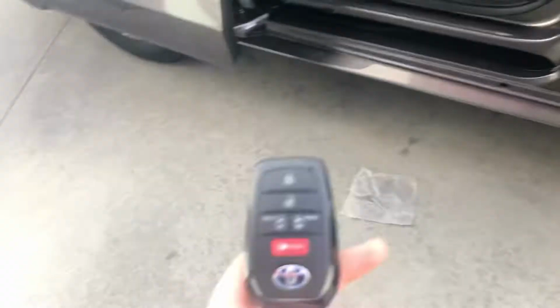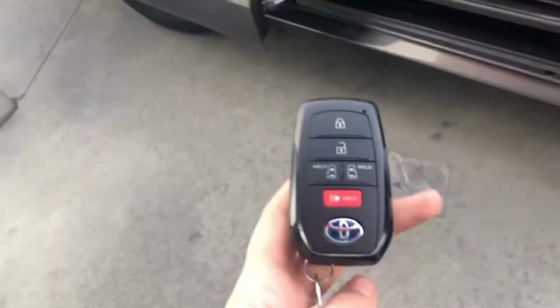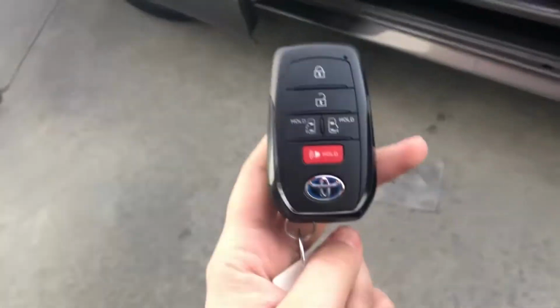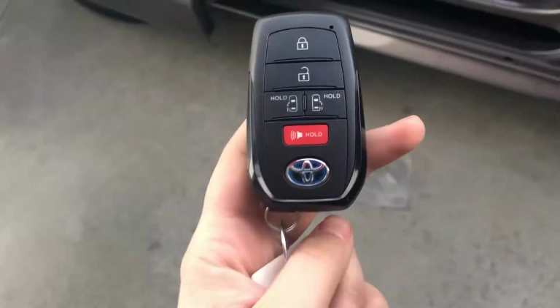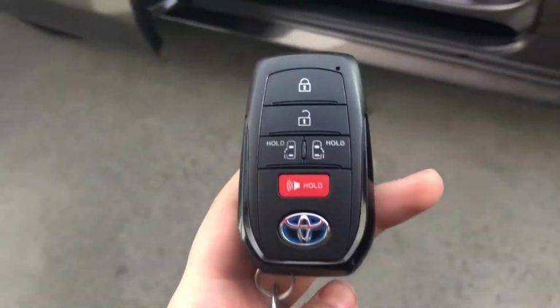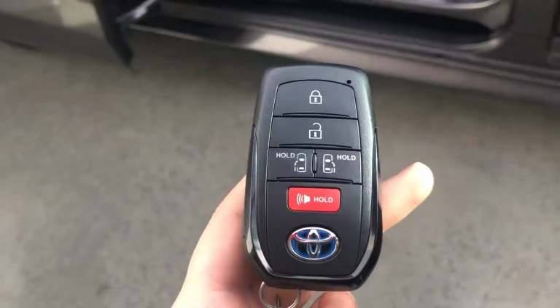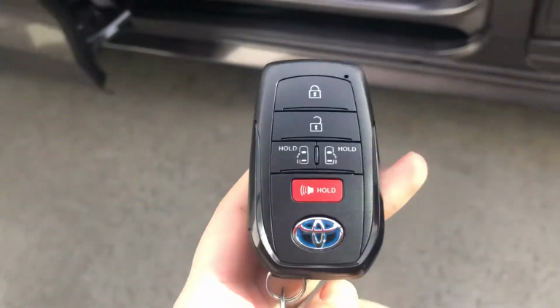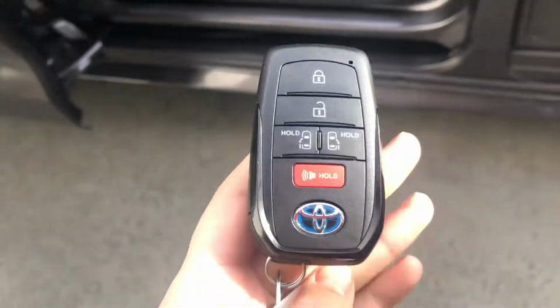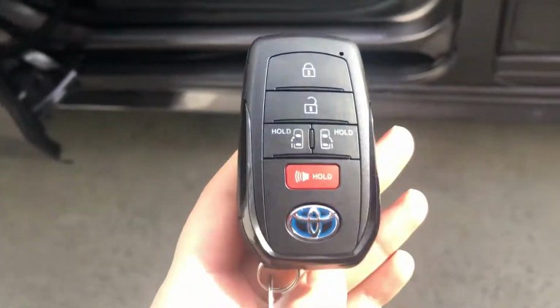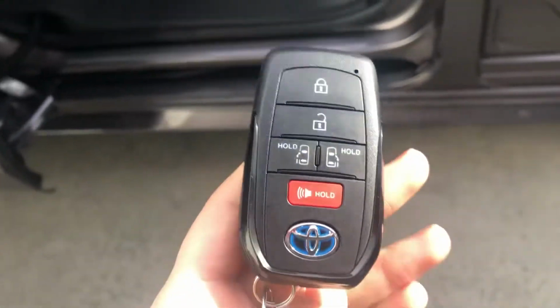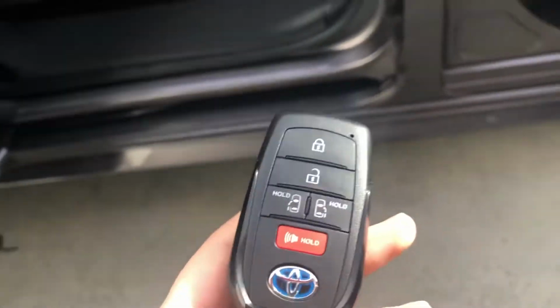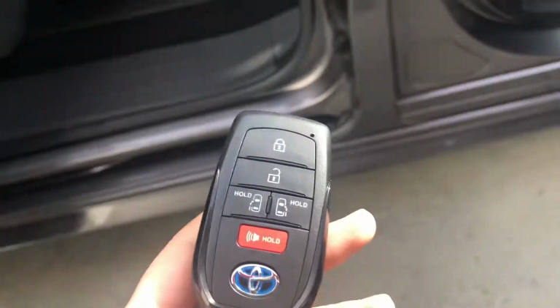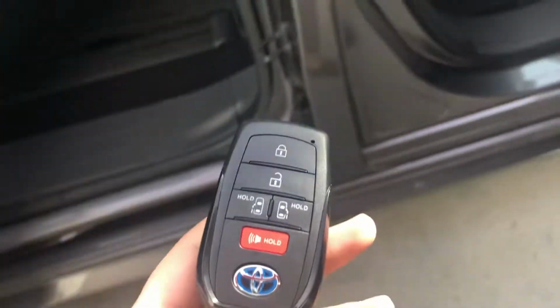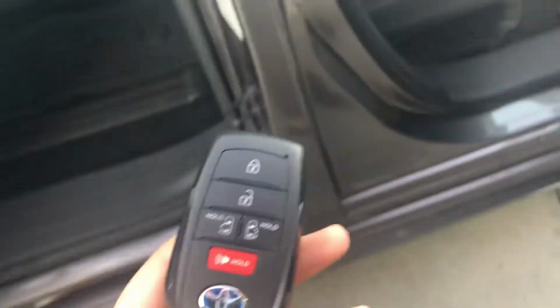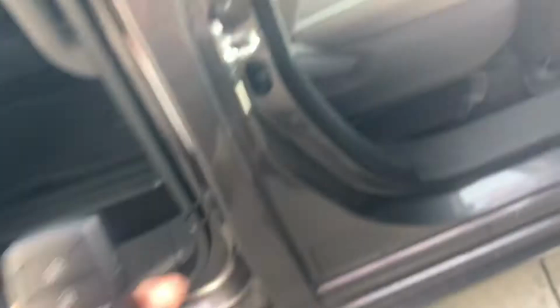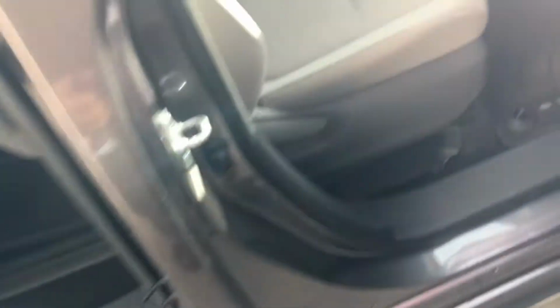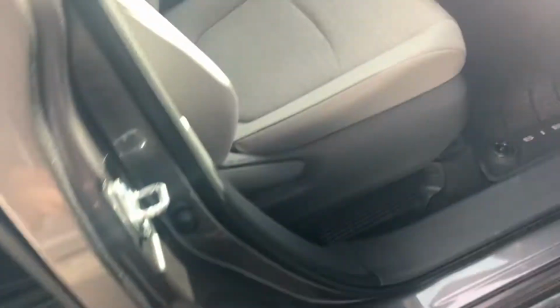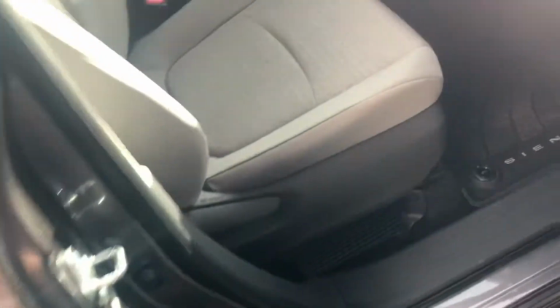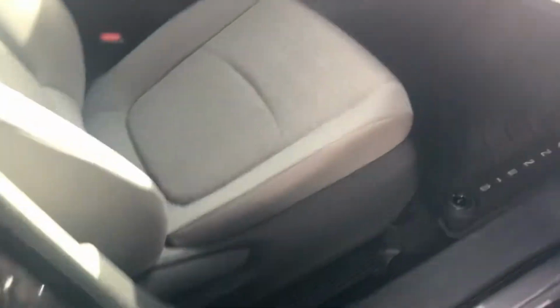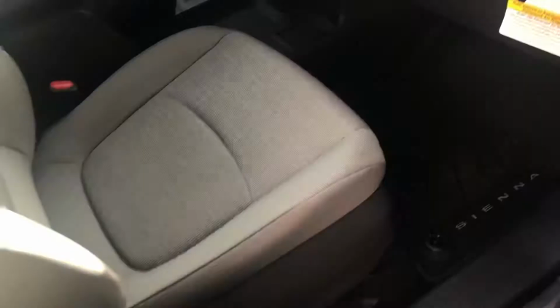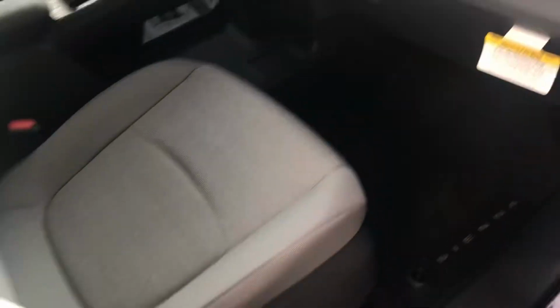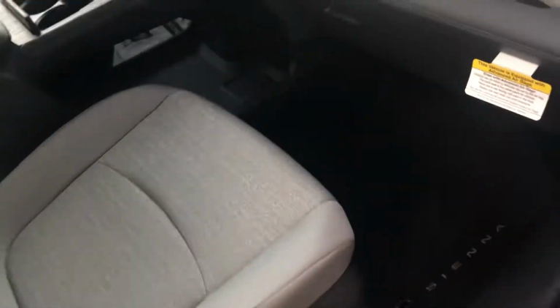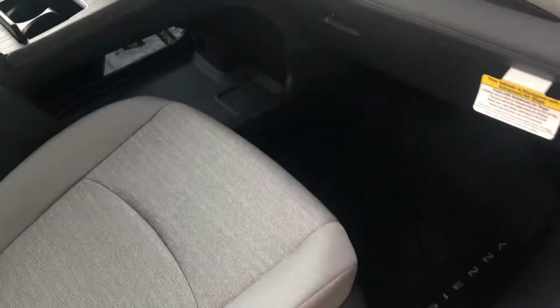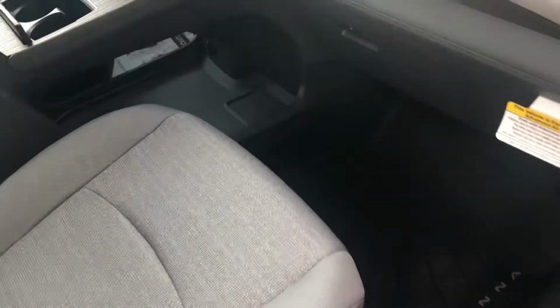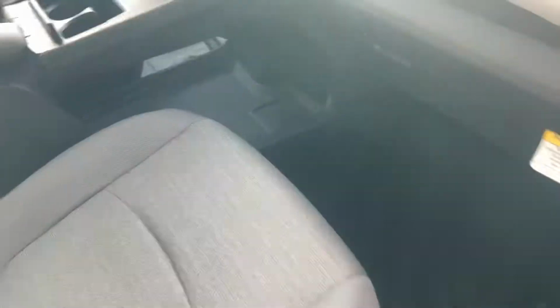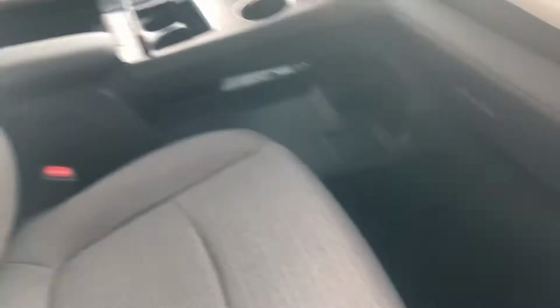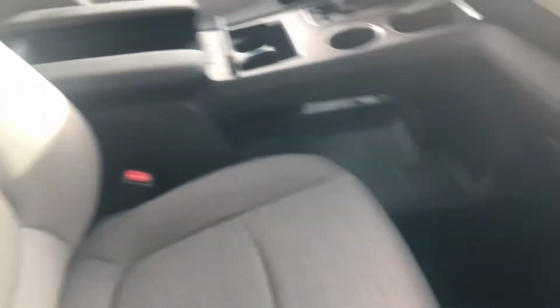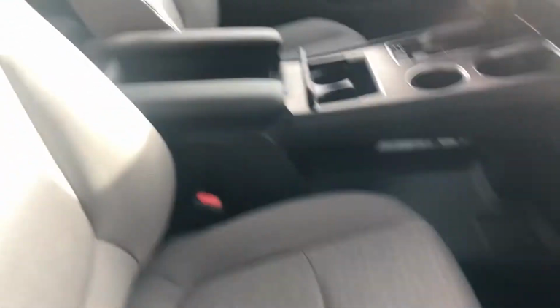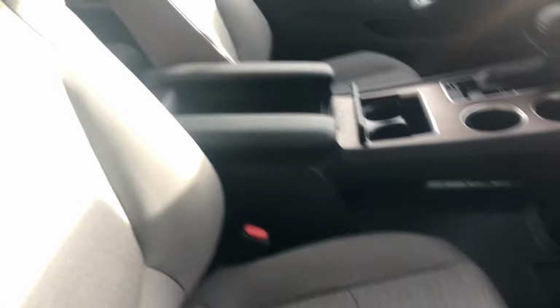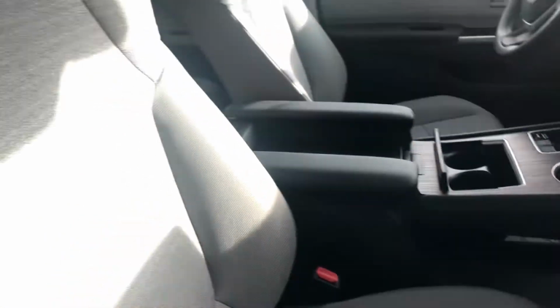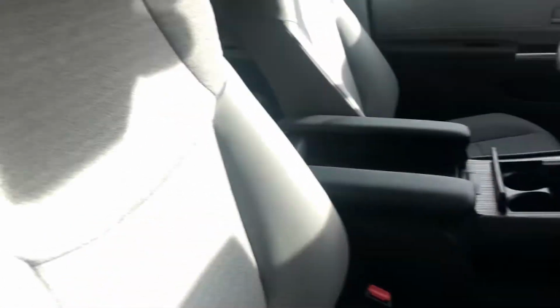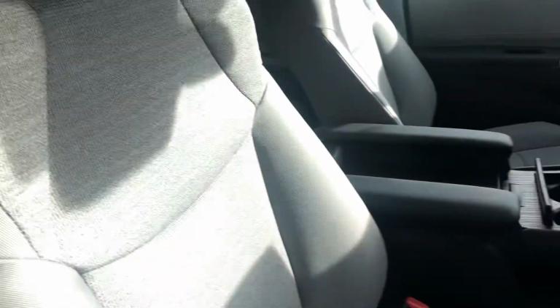Starting with the key fob here, you have a smart key system. This gives you a keyless entry and a push button start.